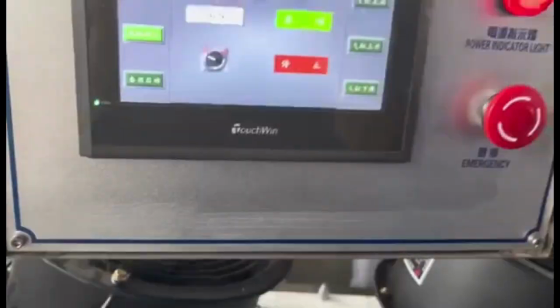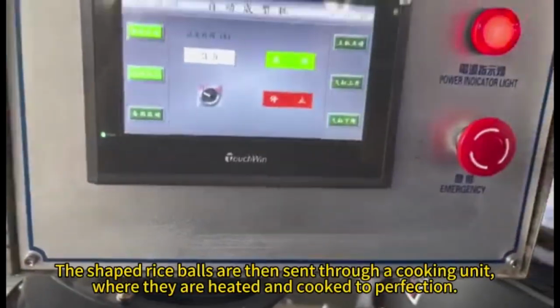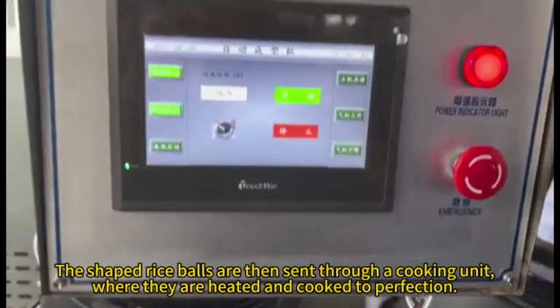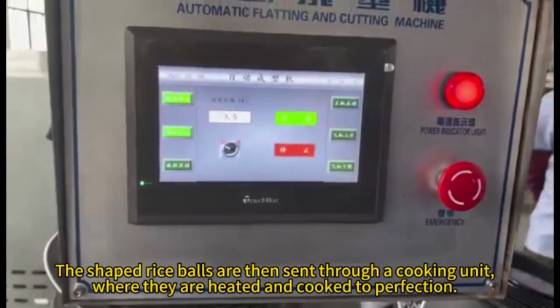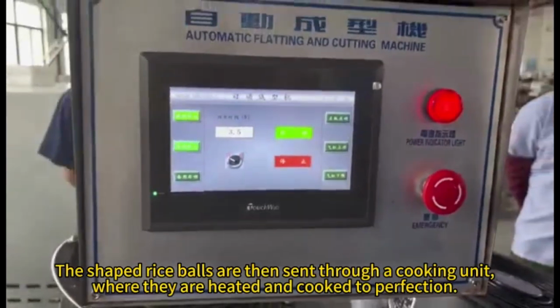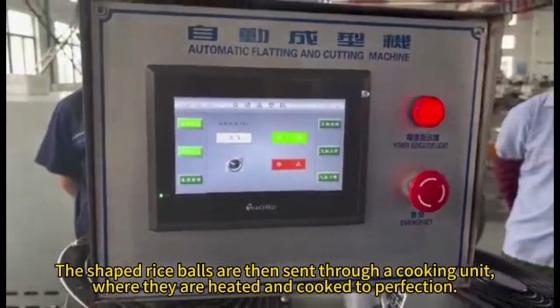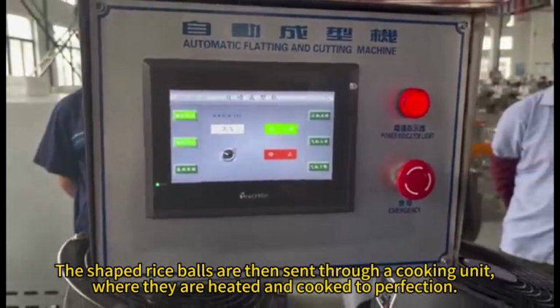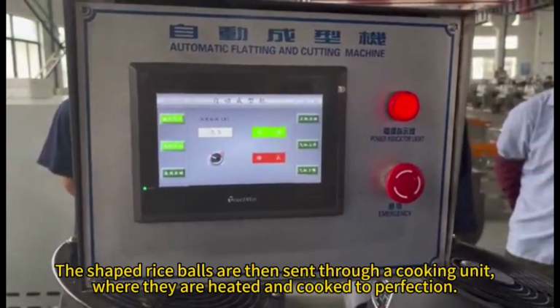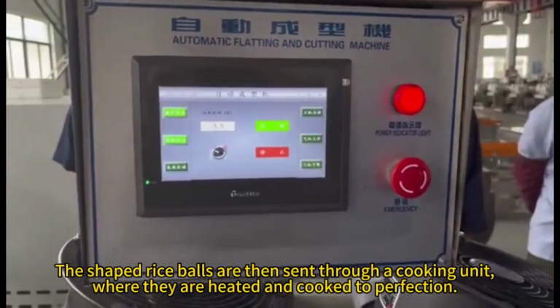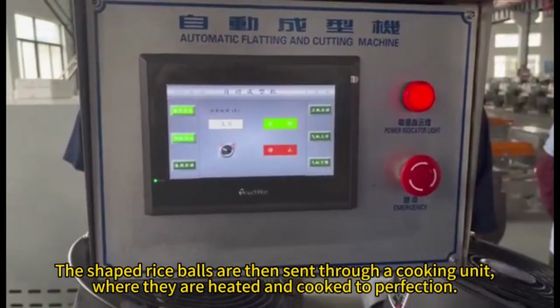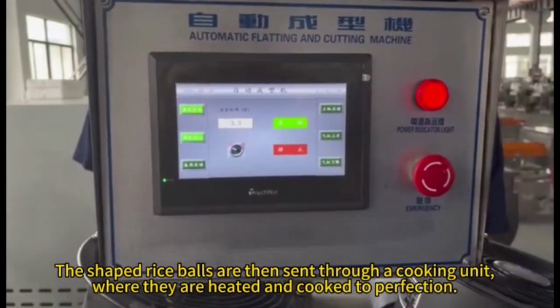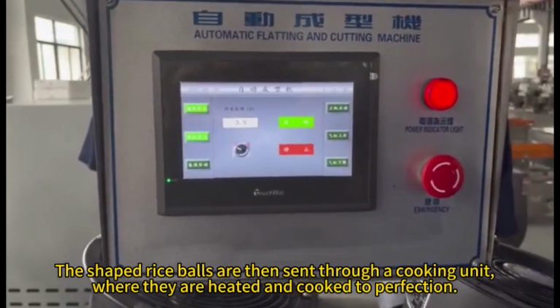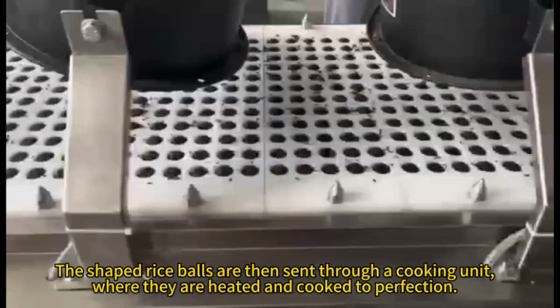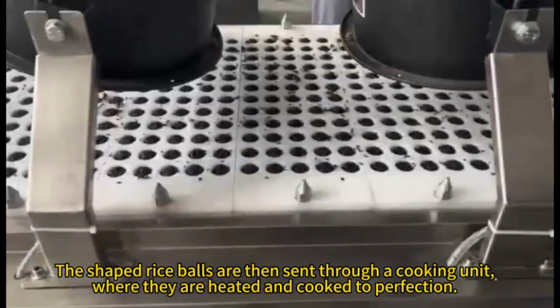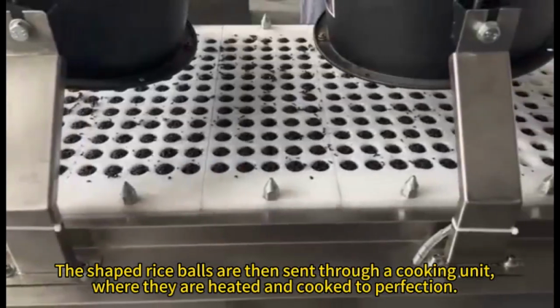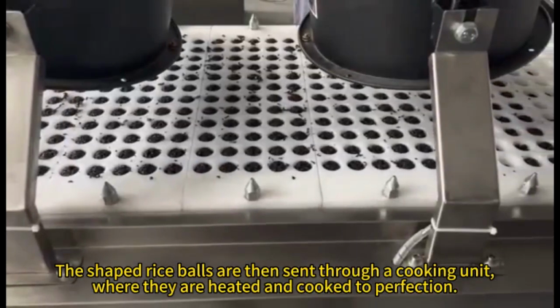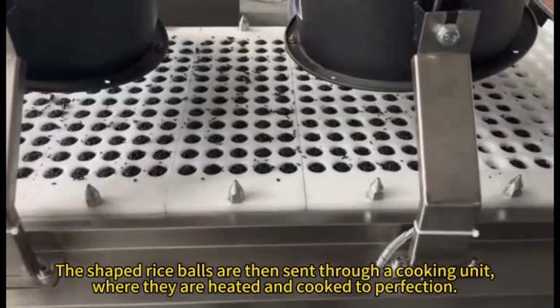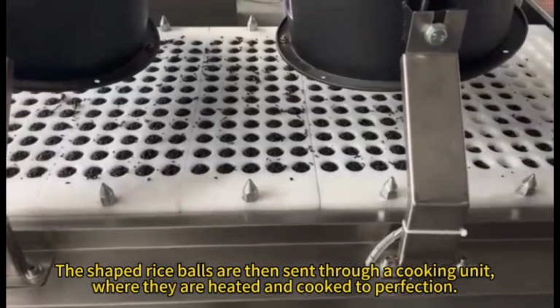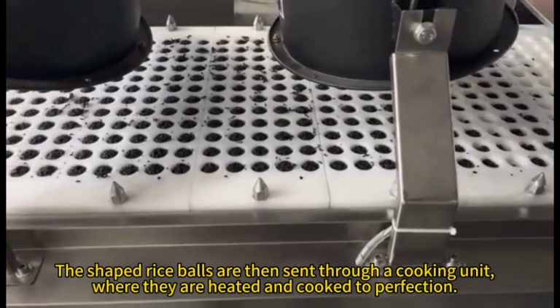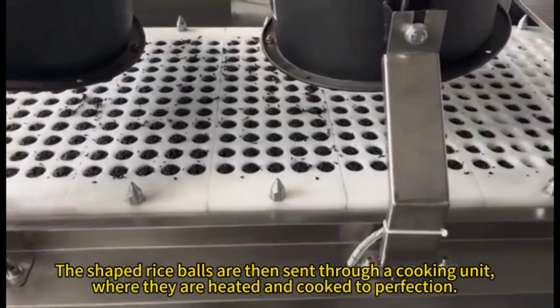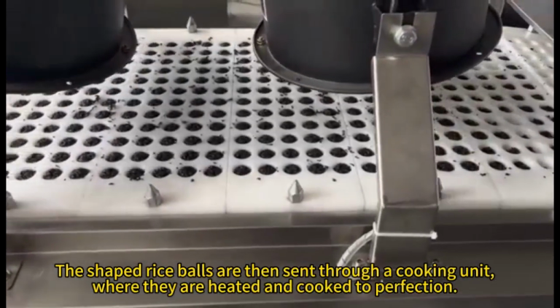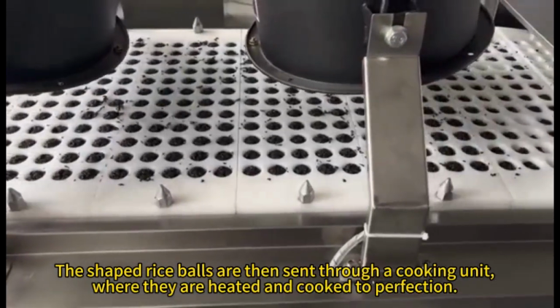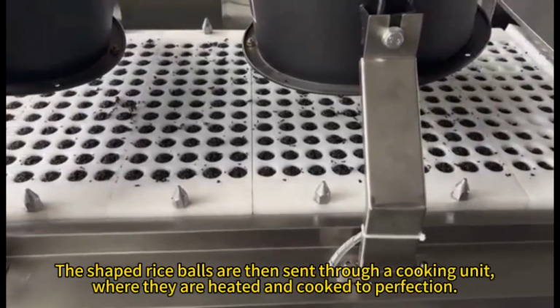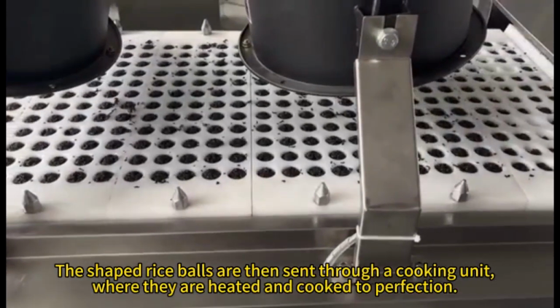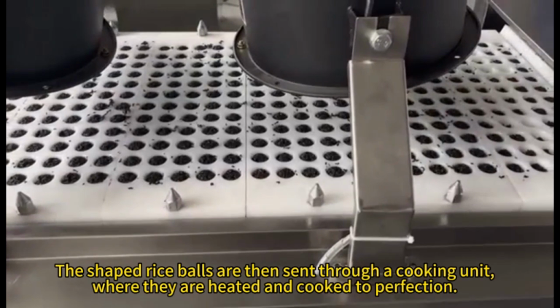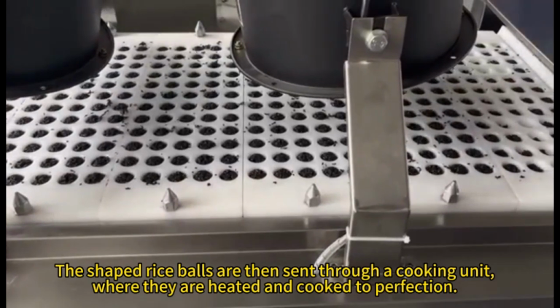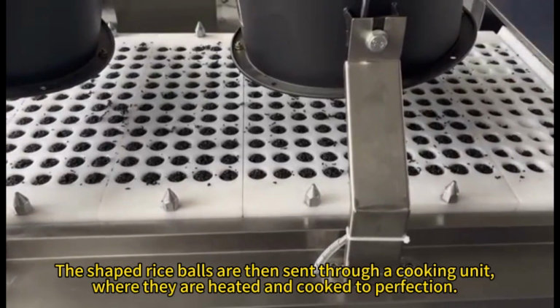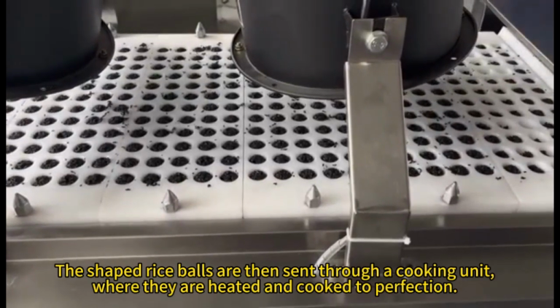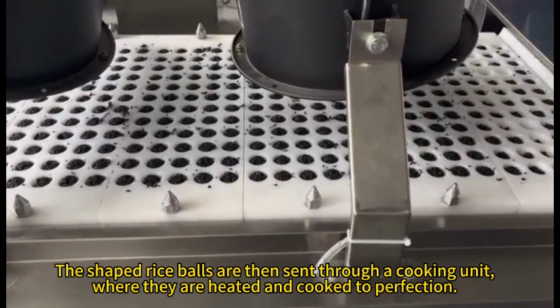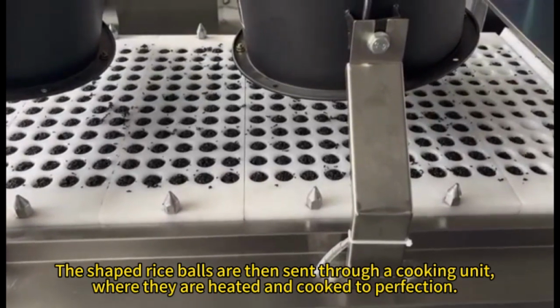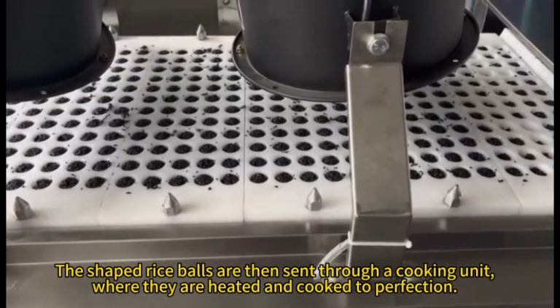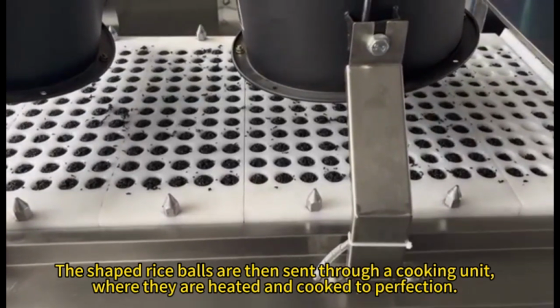The shaped rice balls are then sent through a cooking unit, where they are heated and cooked to perfection.